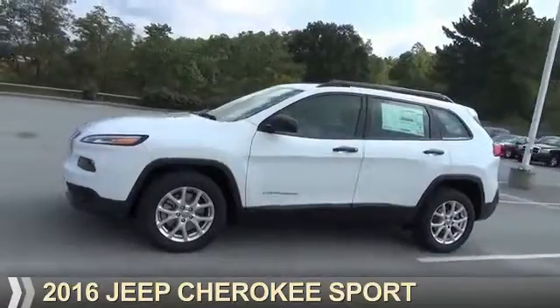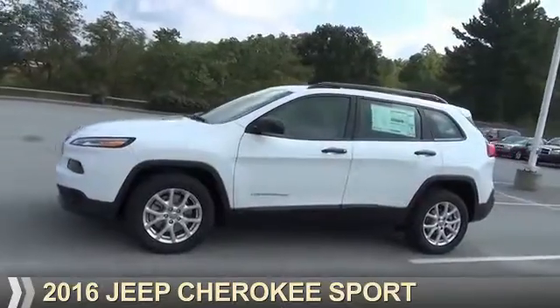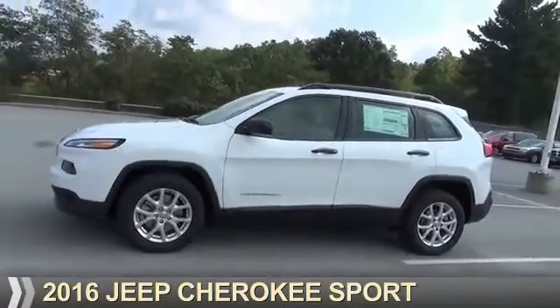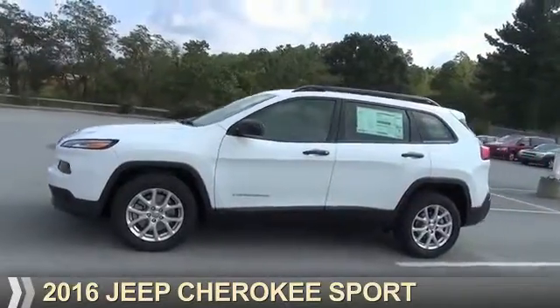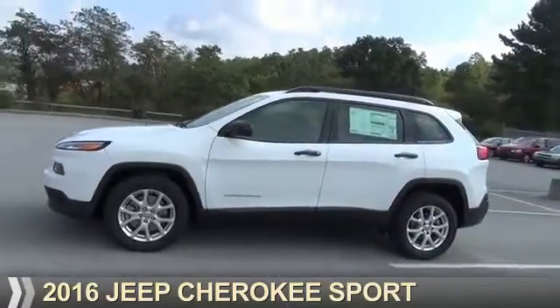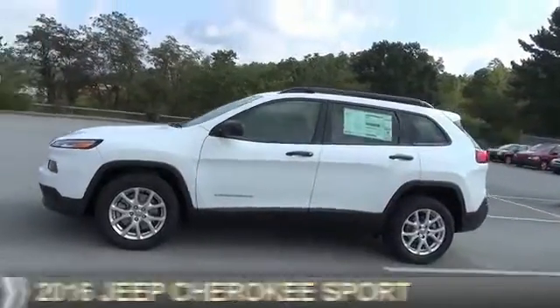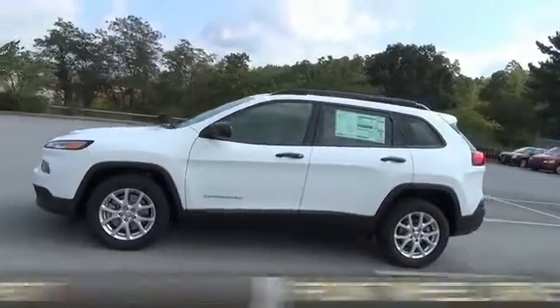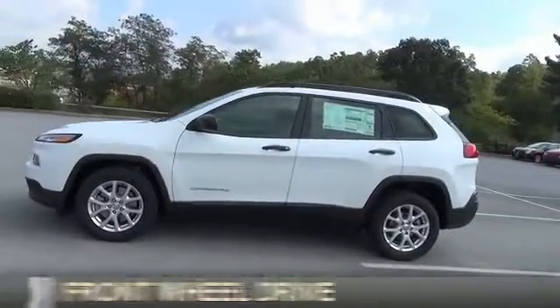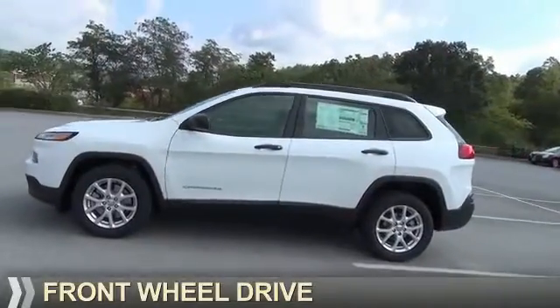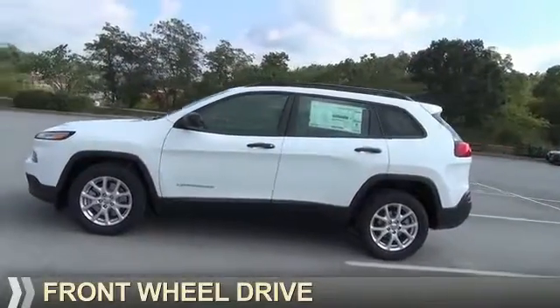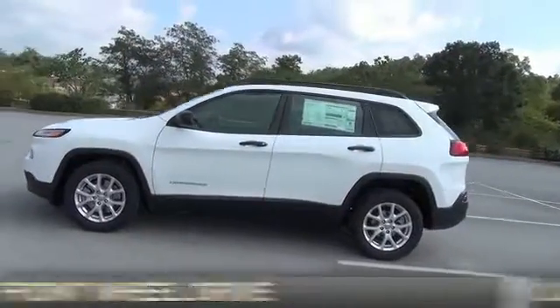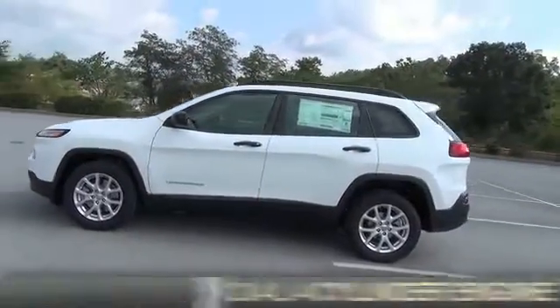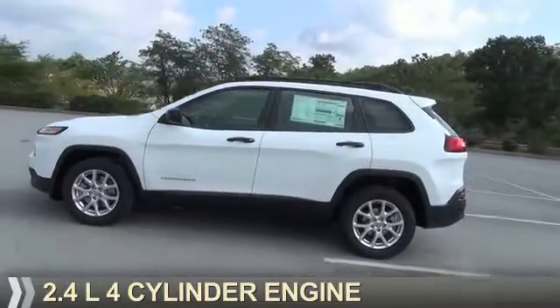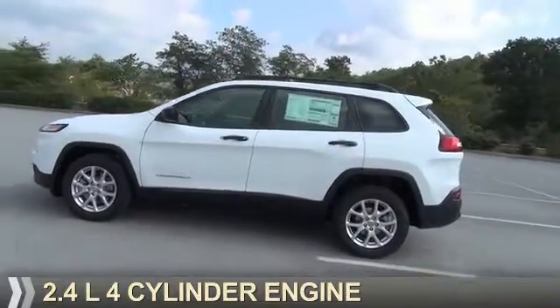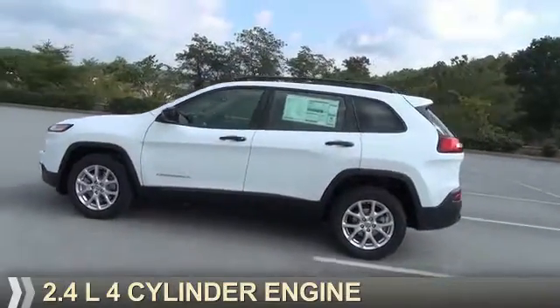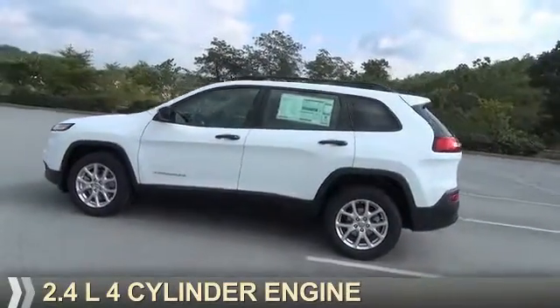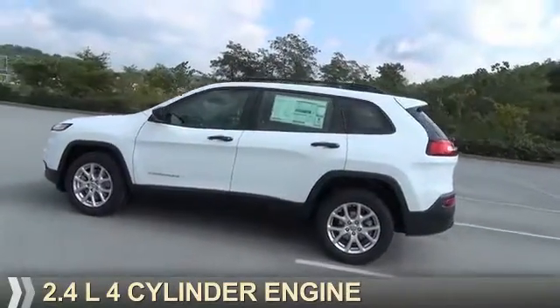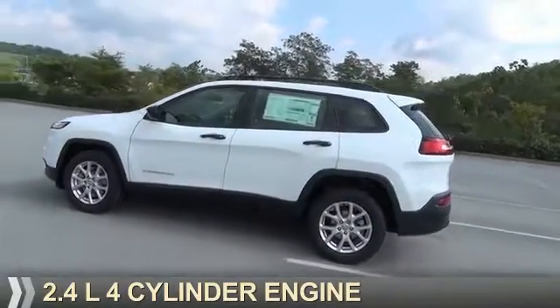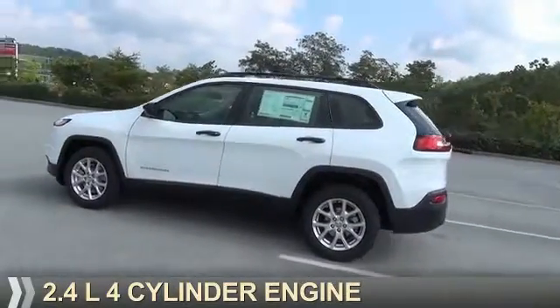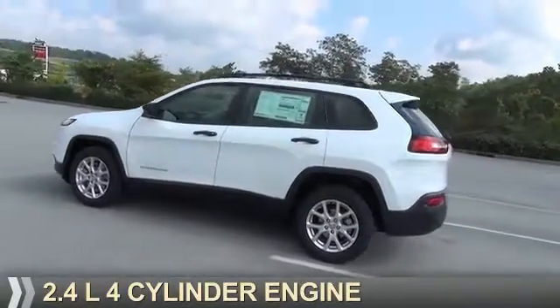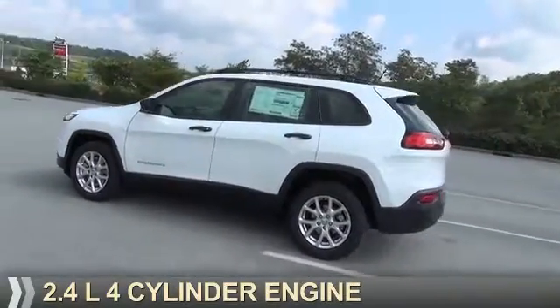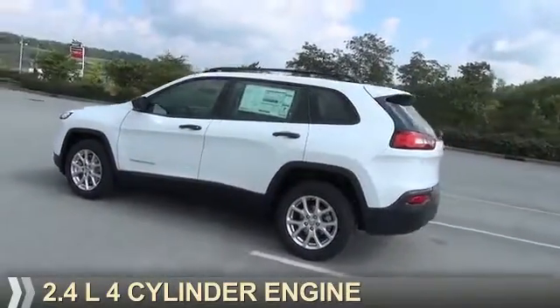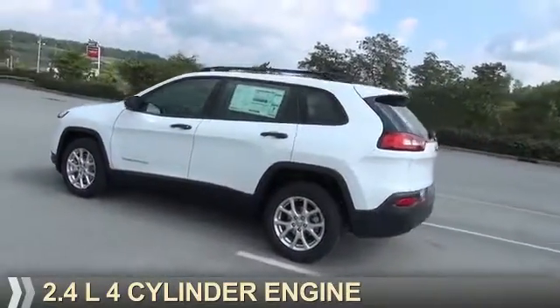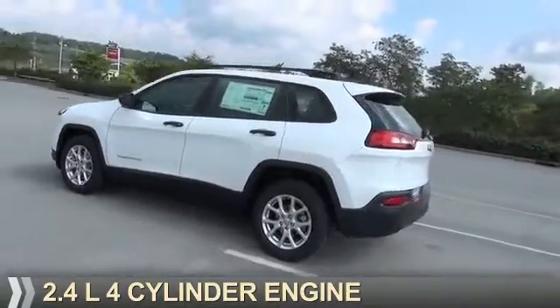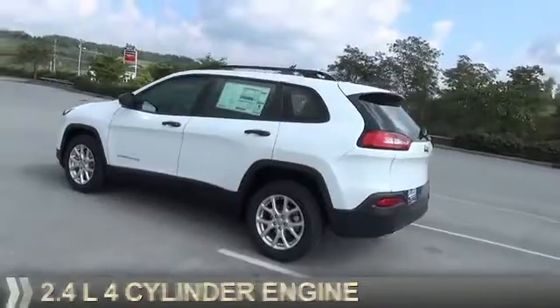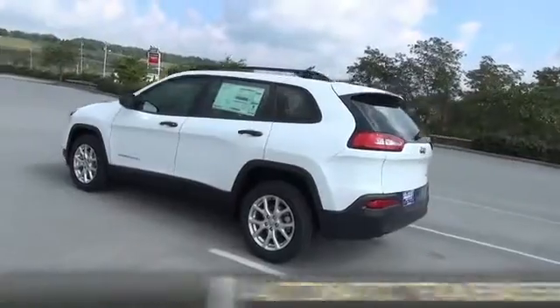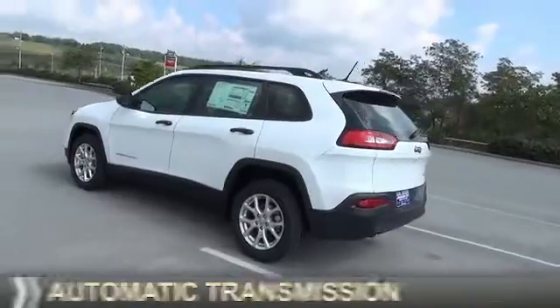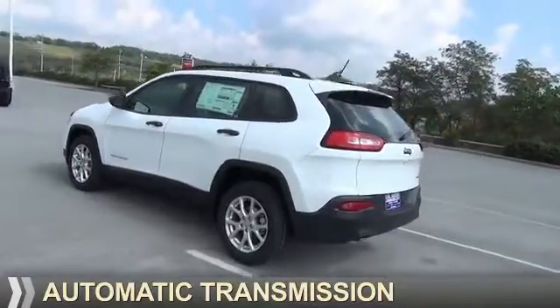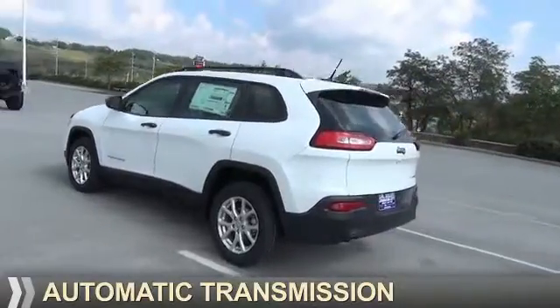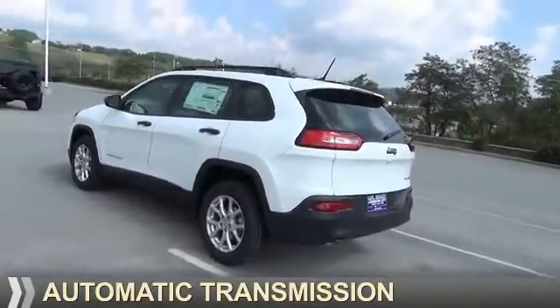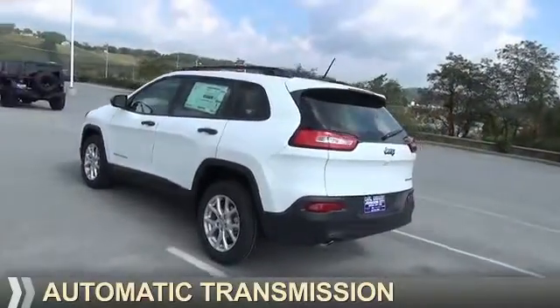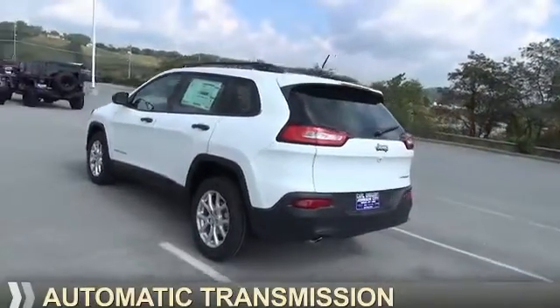It's powered by Front Wheel Drive, a 2.4-liter, 4-cylinder engine, and an automatic transmission.